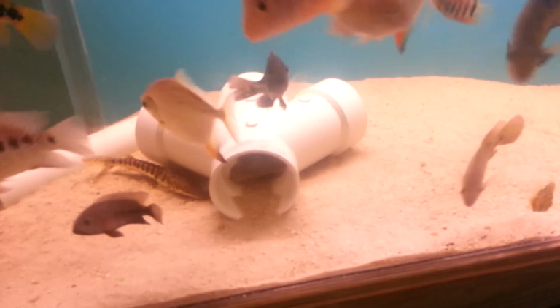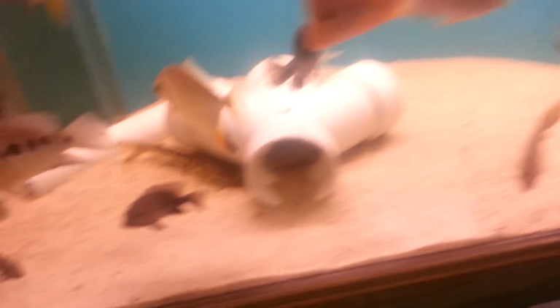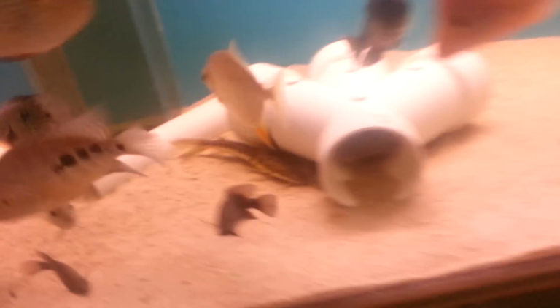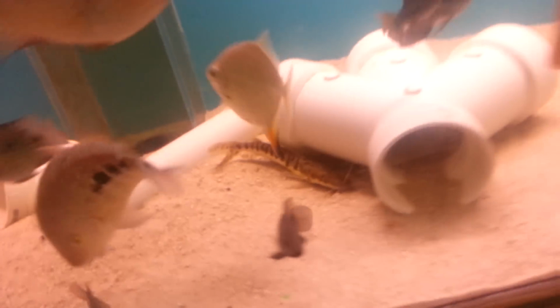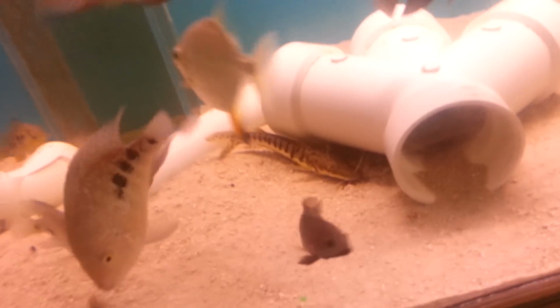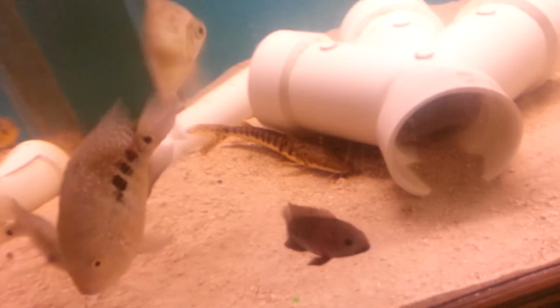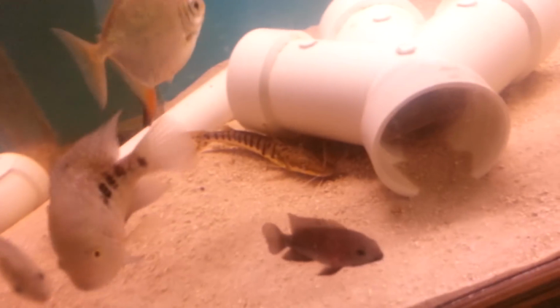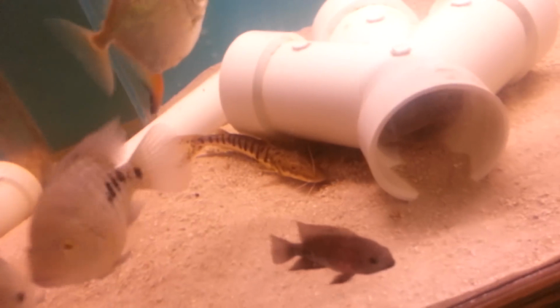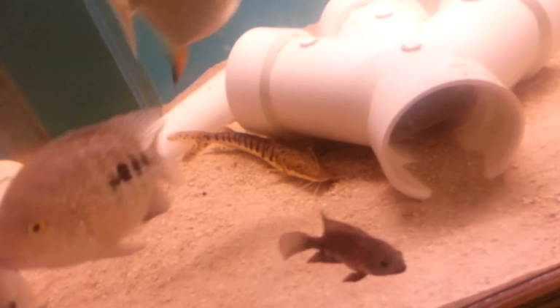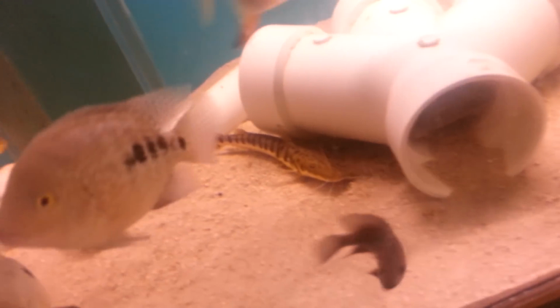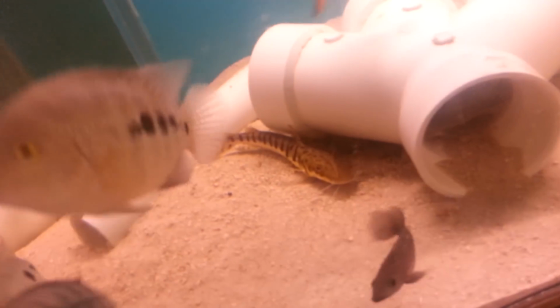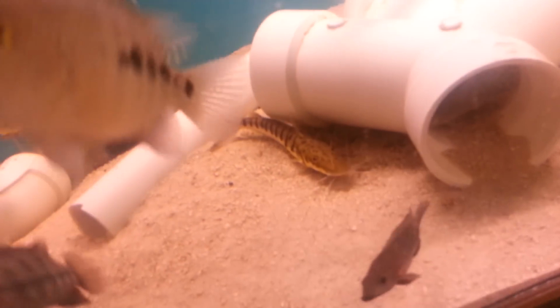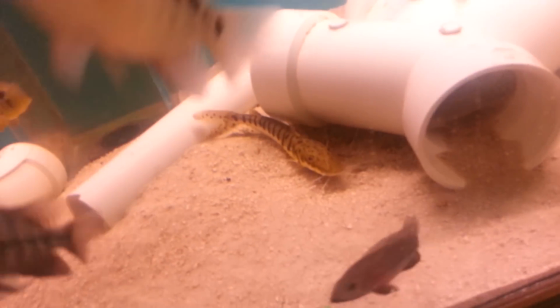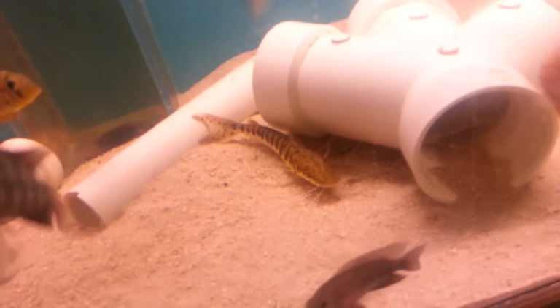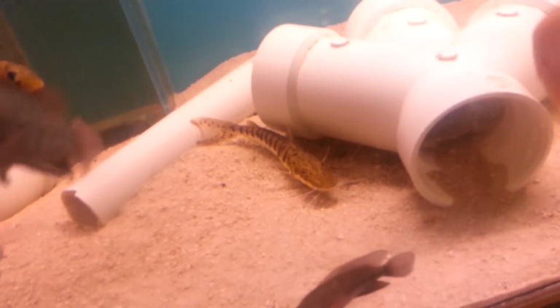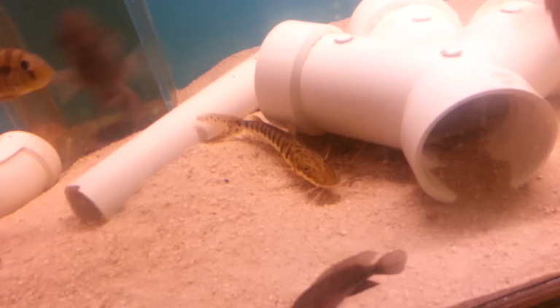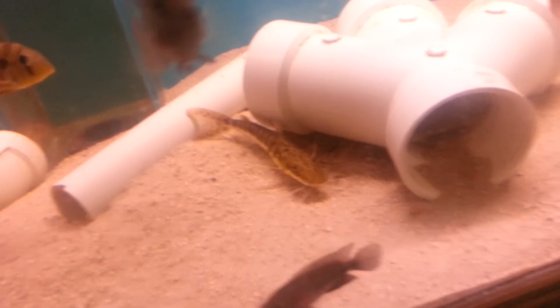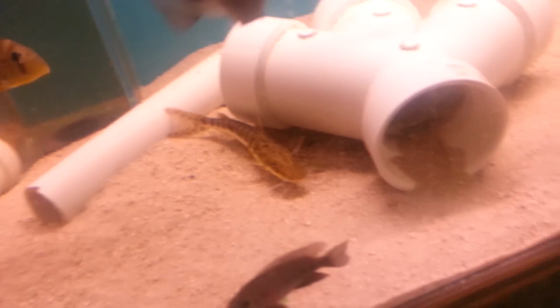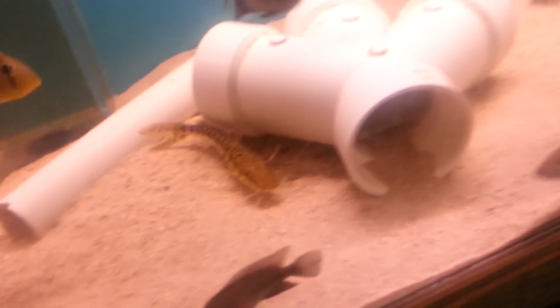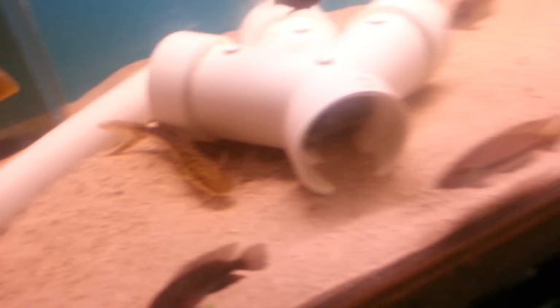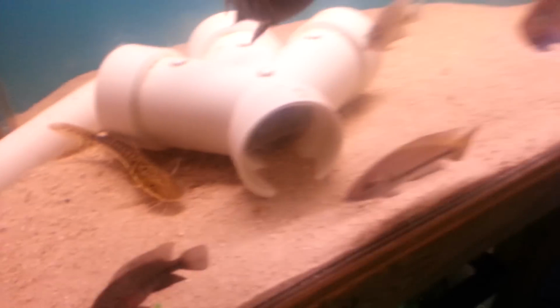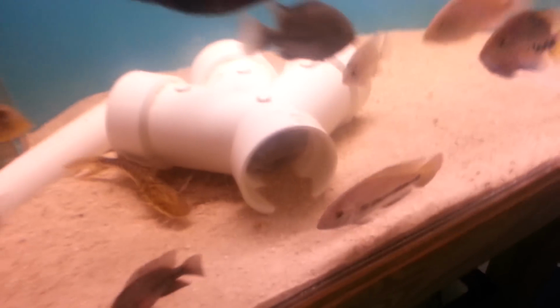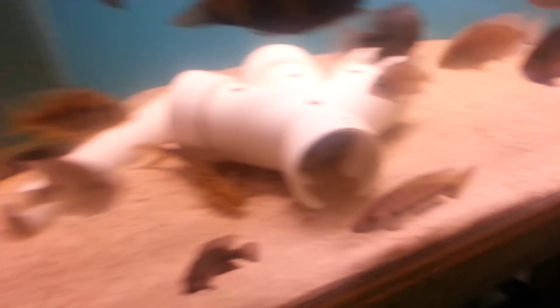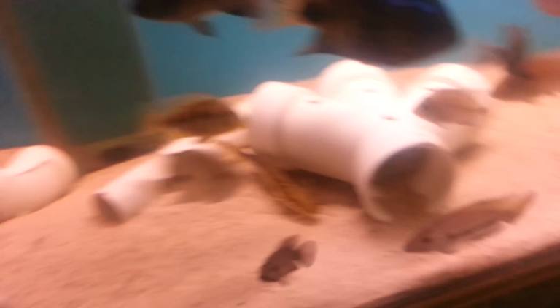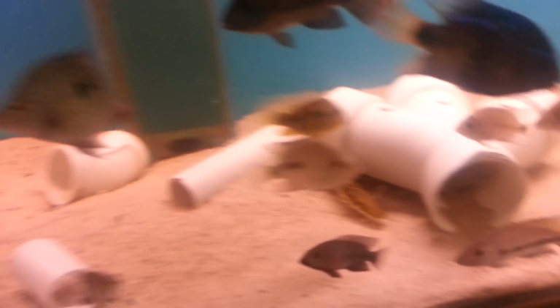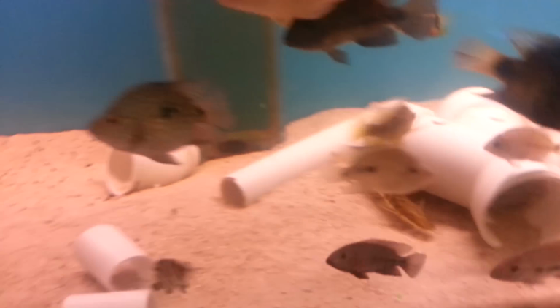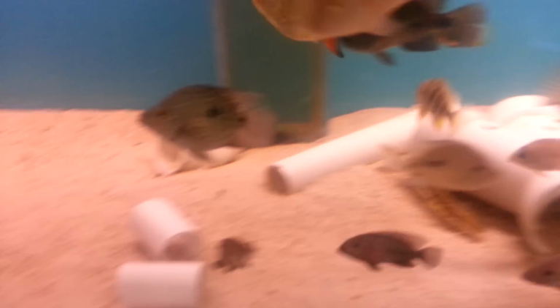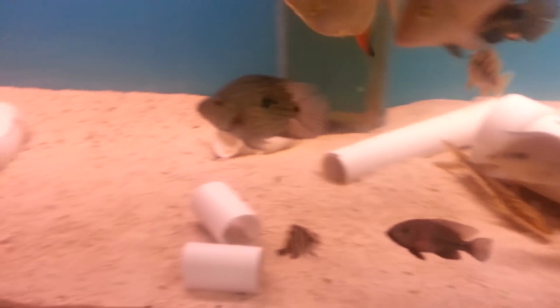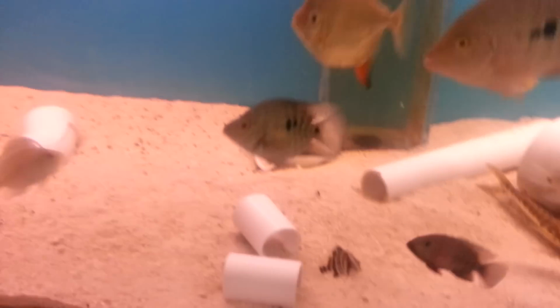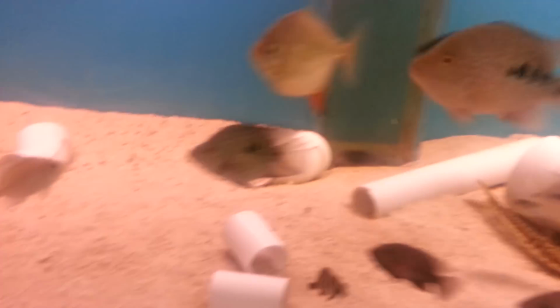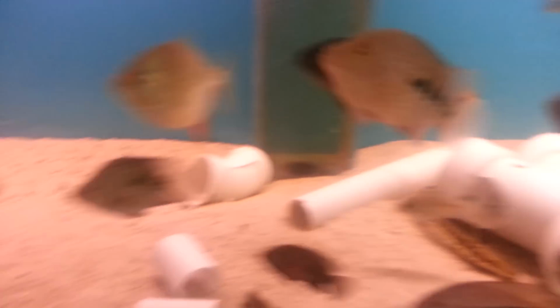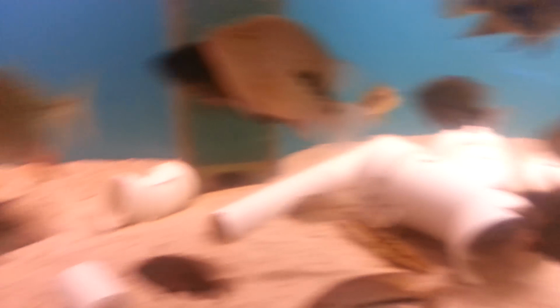And there's one little shovel-nosed catfish right there. He can't stay in here for long.